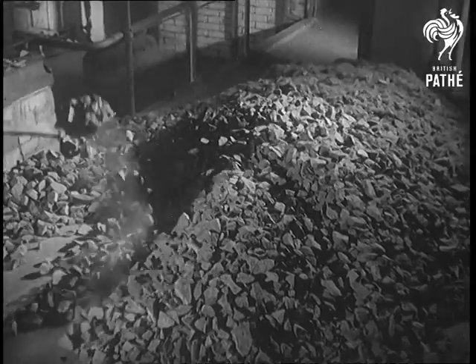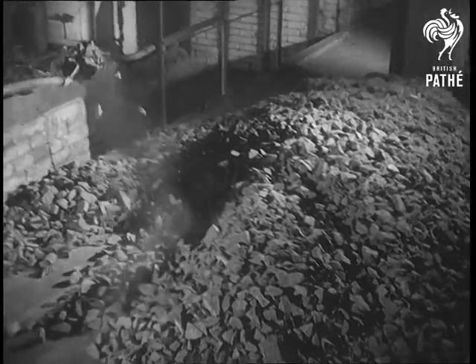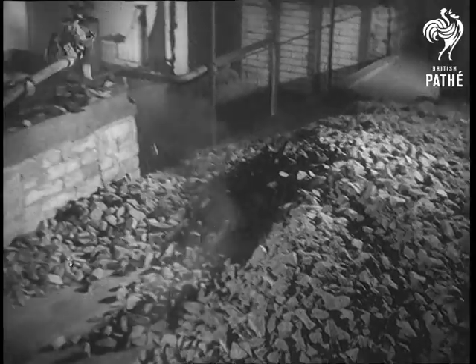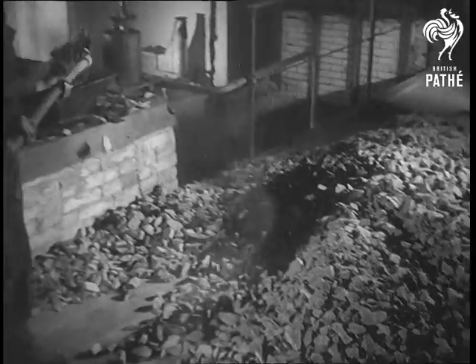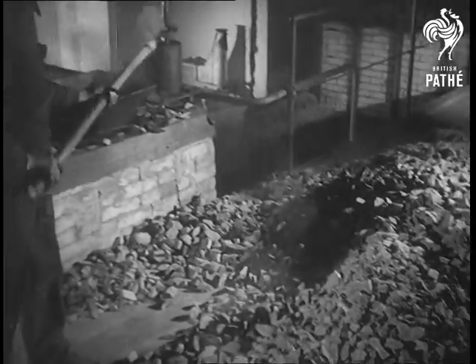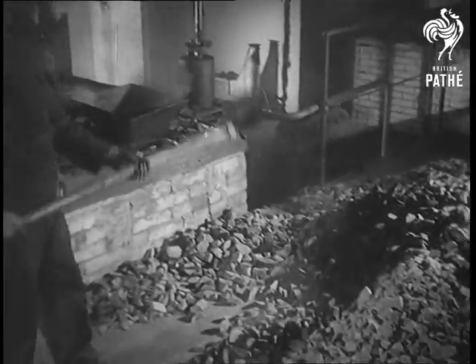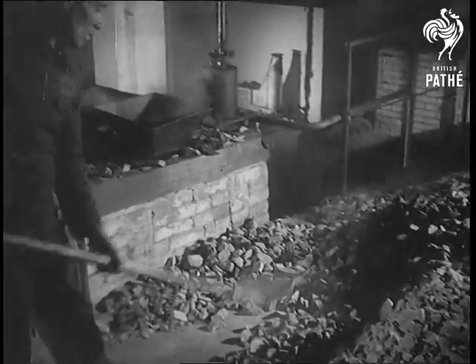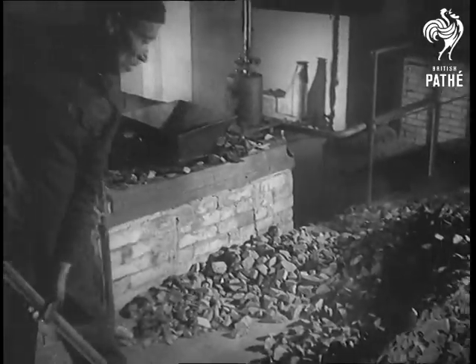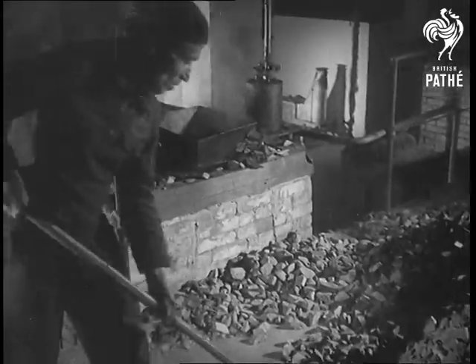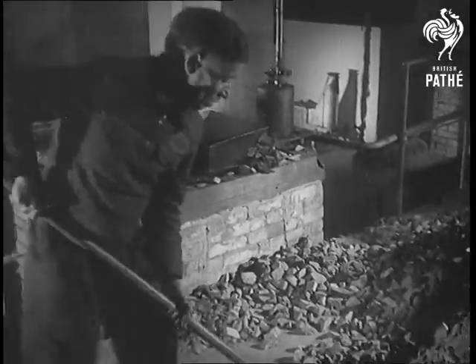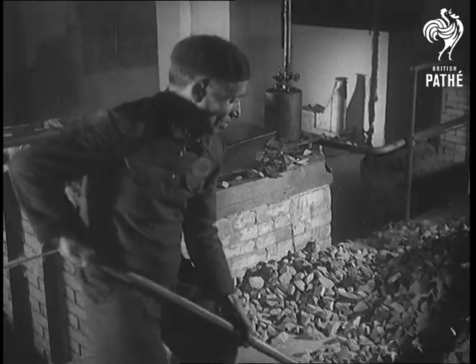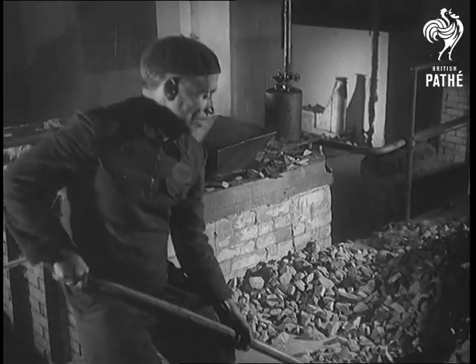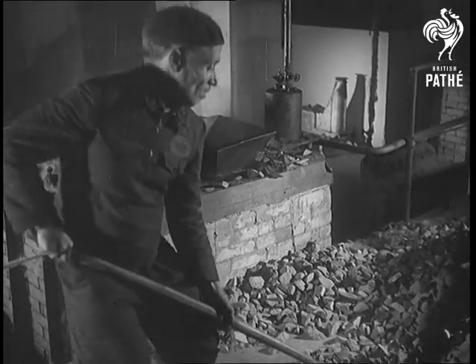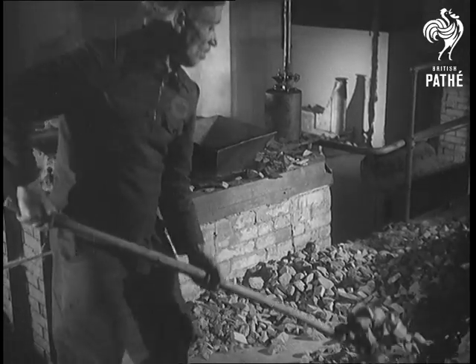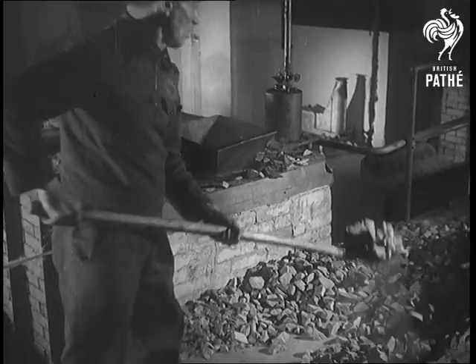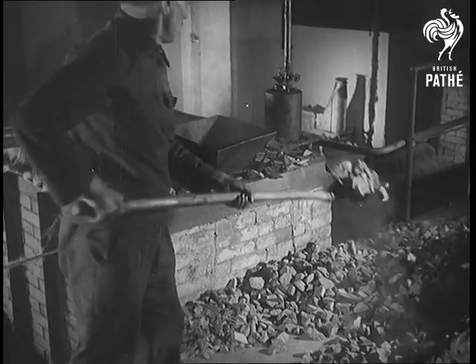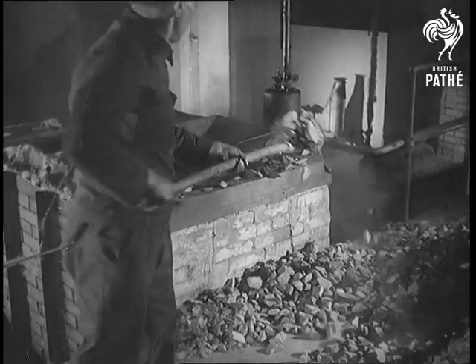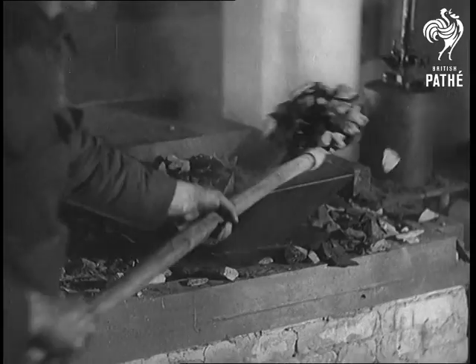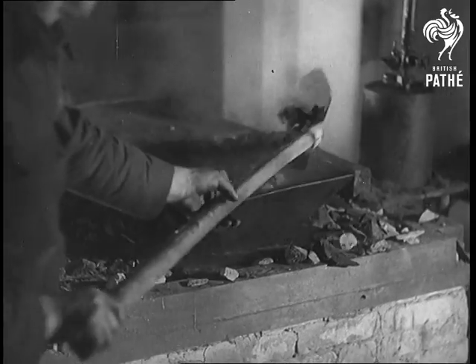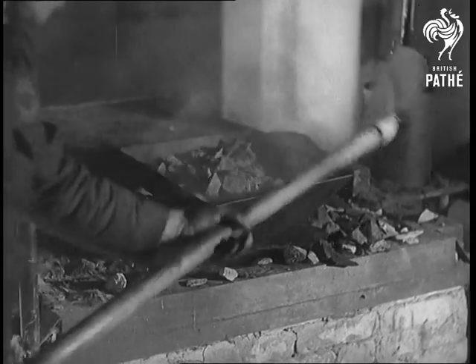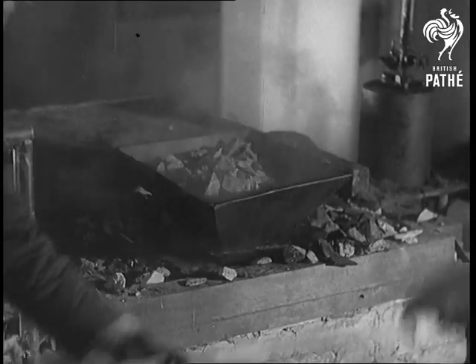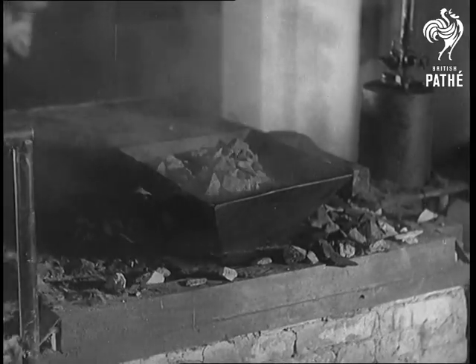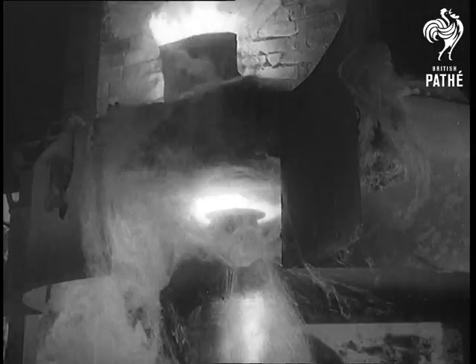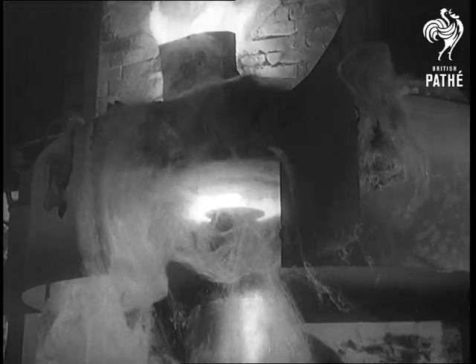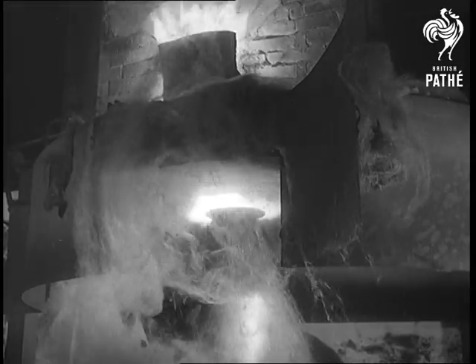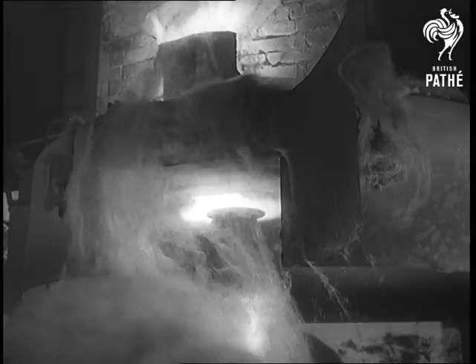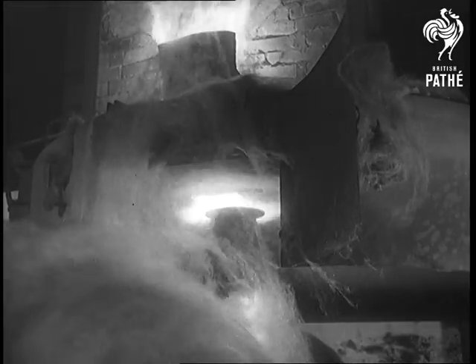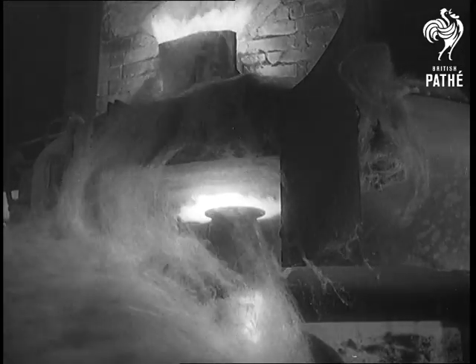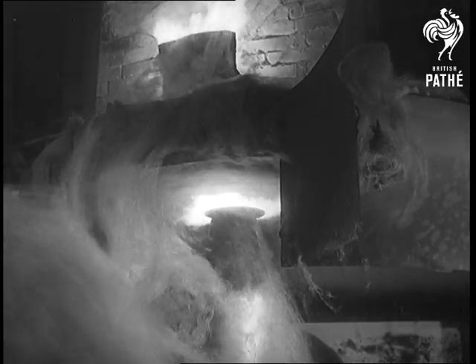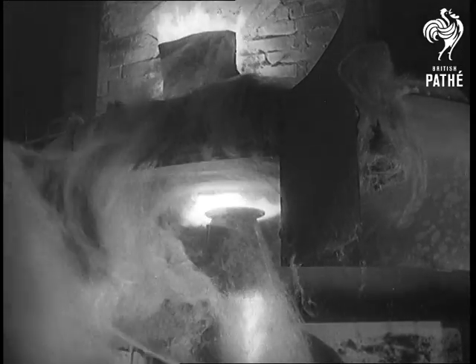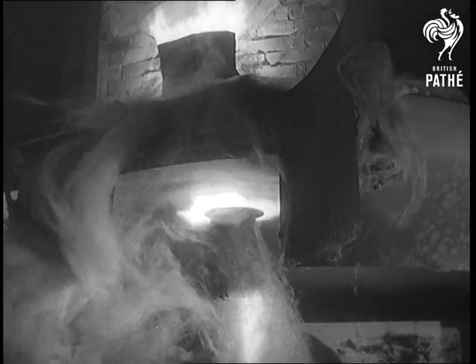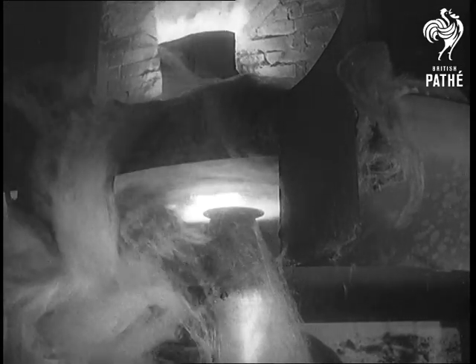From a Sicilian quarry, lava chips are sent to a special factory where they are fed into a furnace for re-melting.